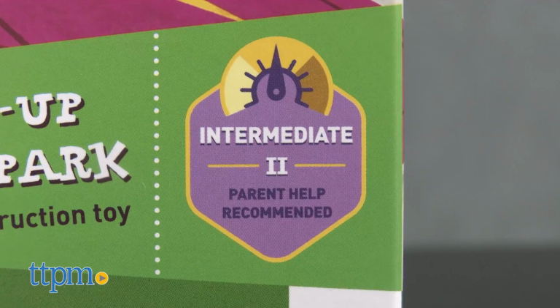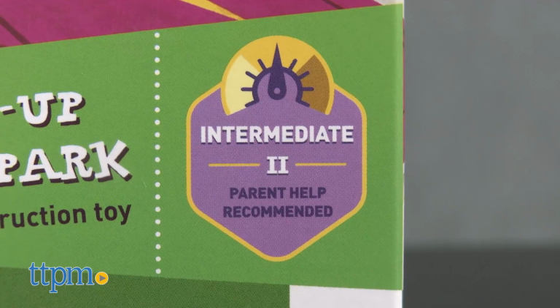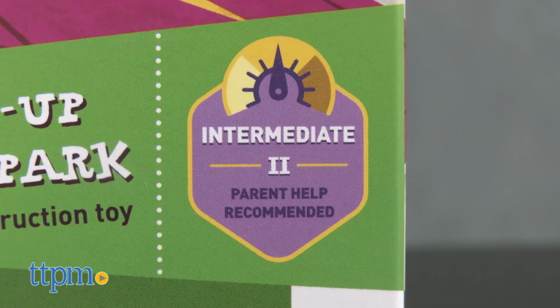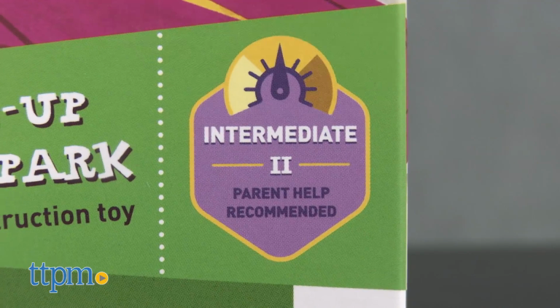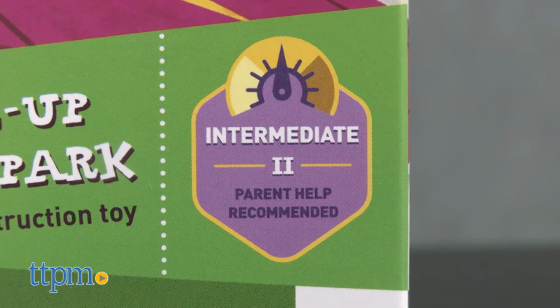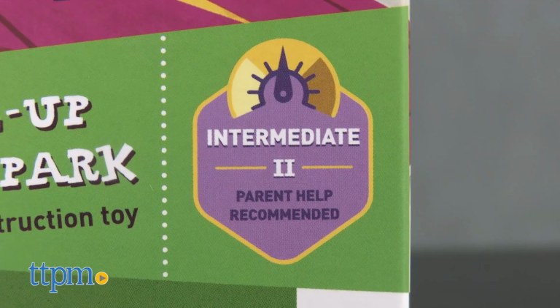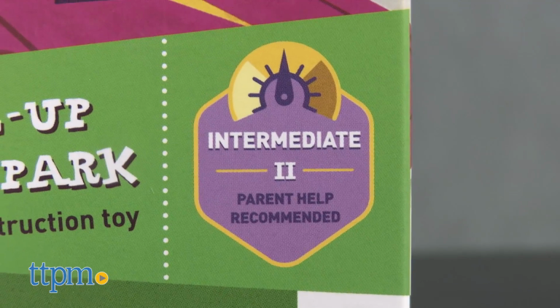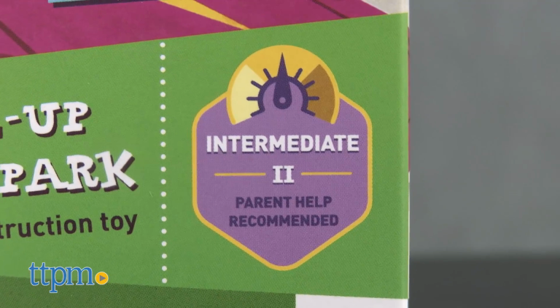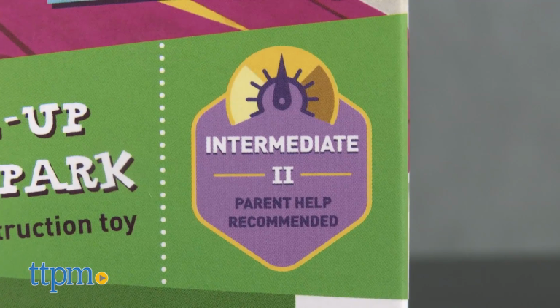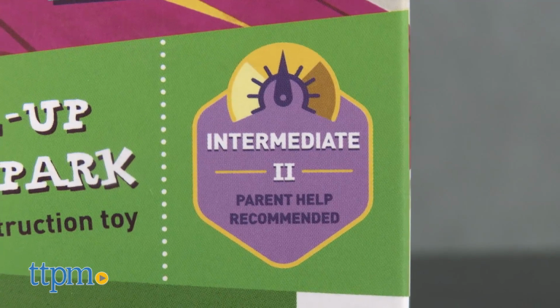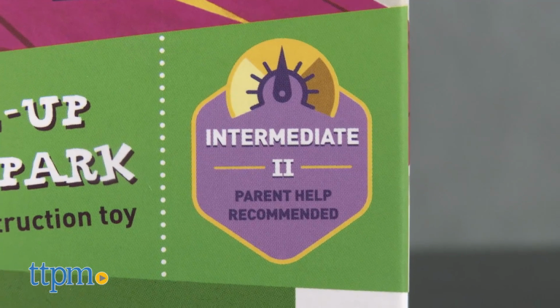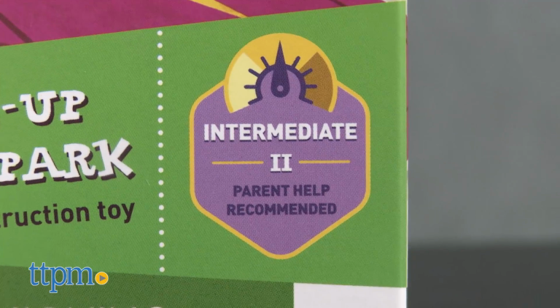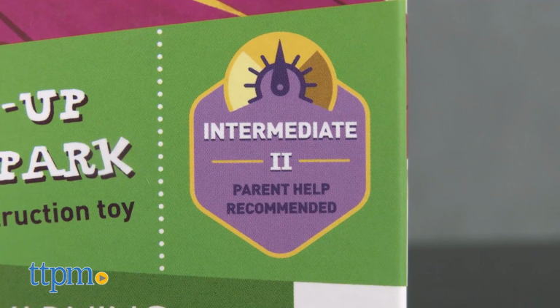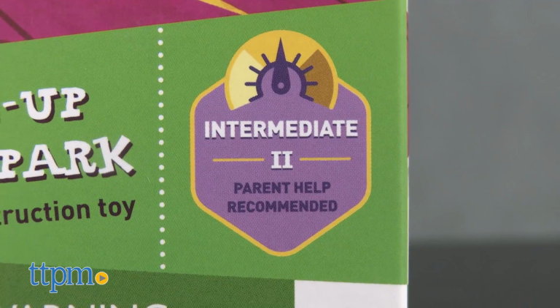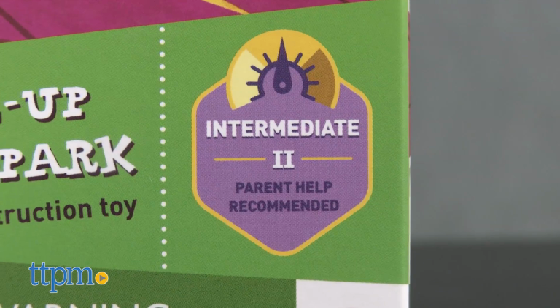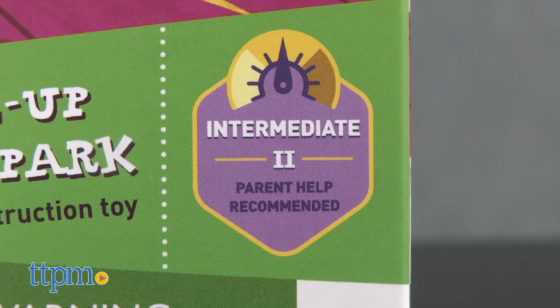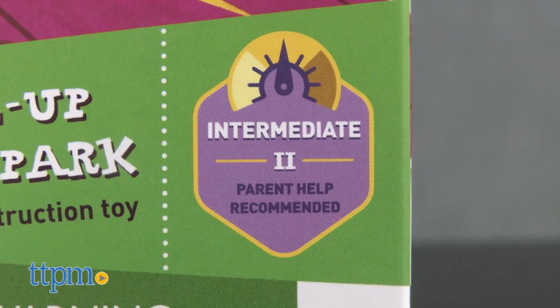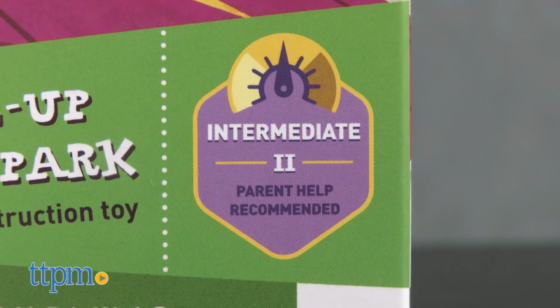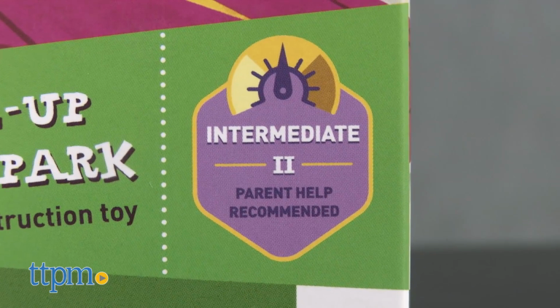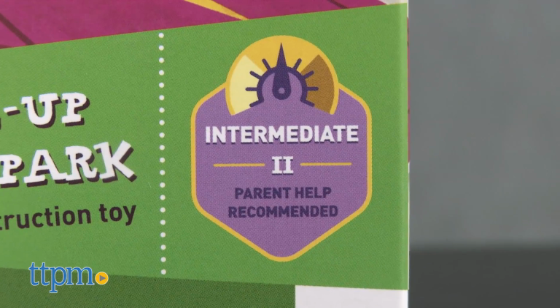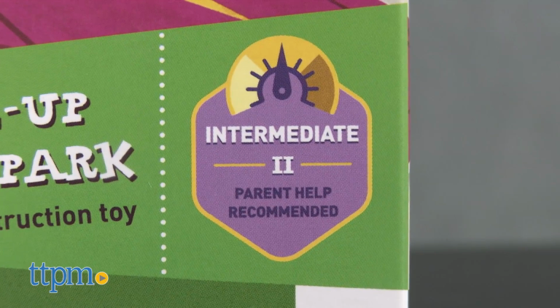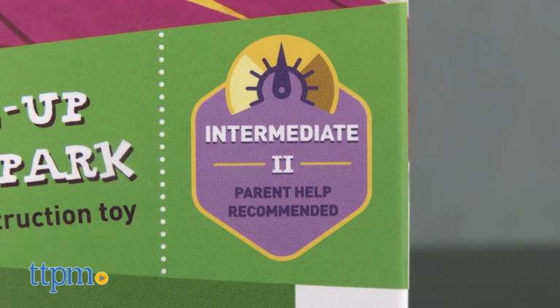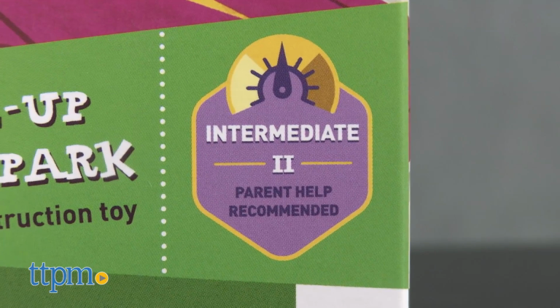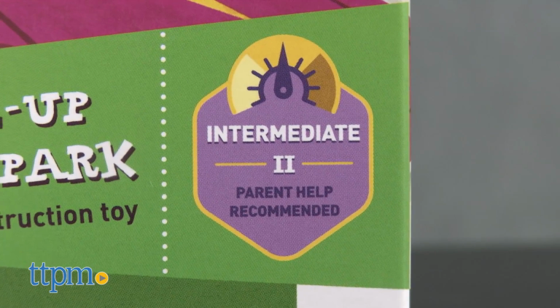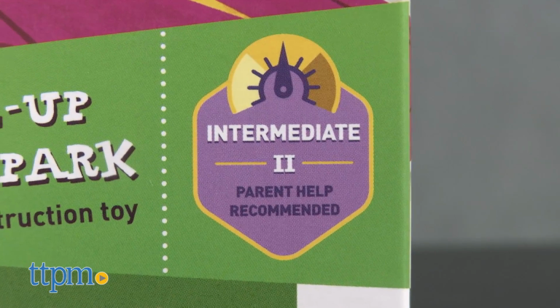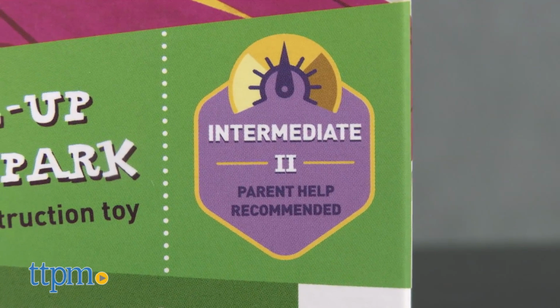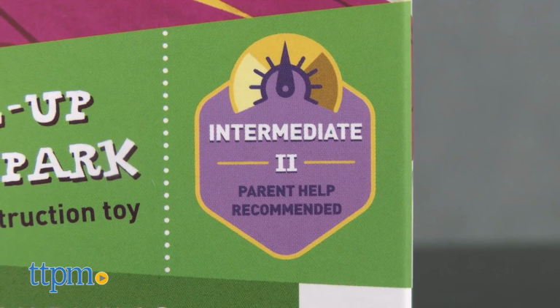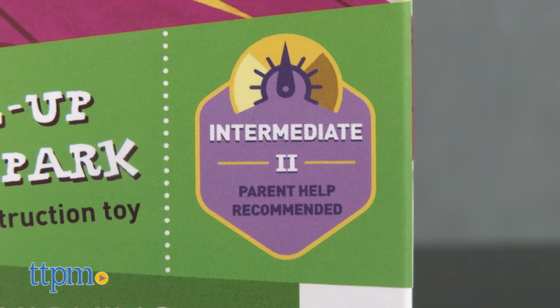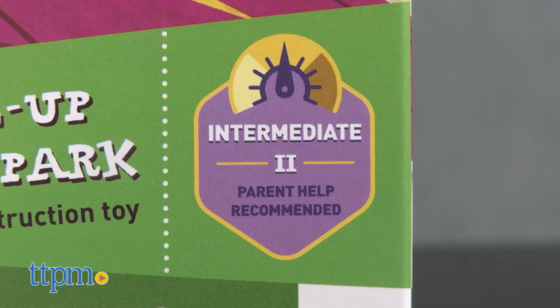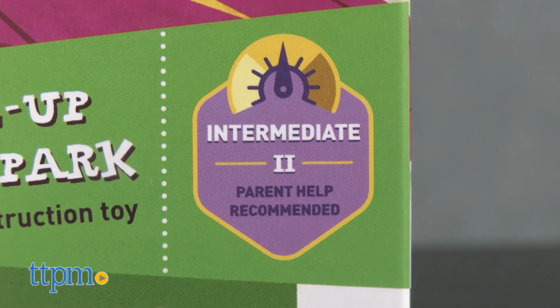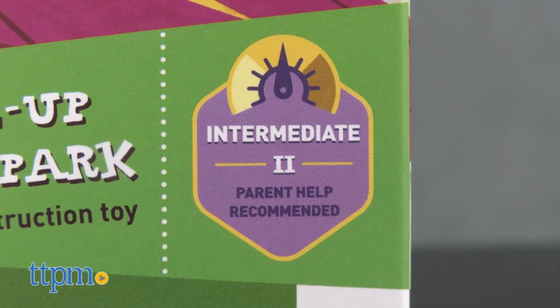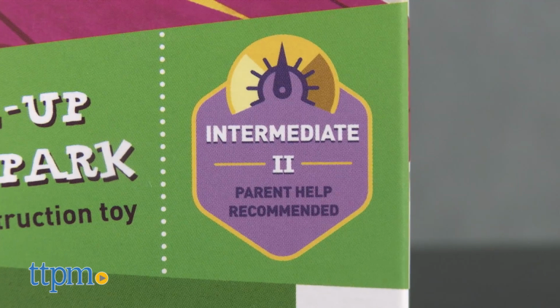Each set is for ages 6 and up but has a different building skill level. Regardless, parent help is recommended for building.